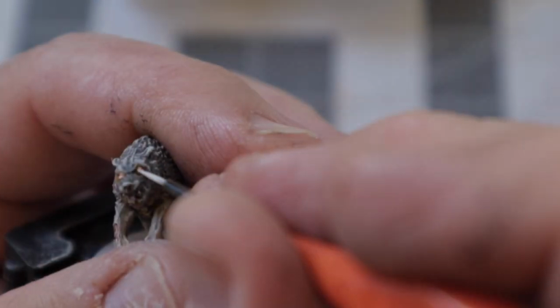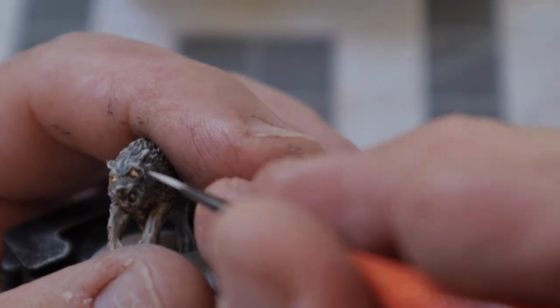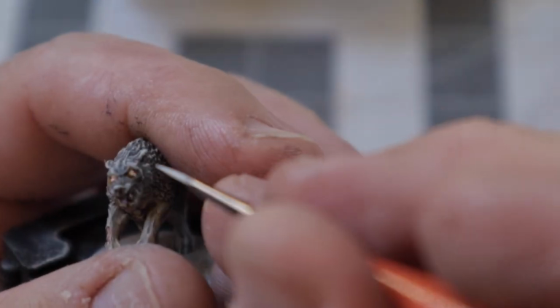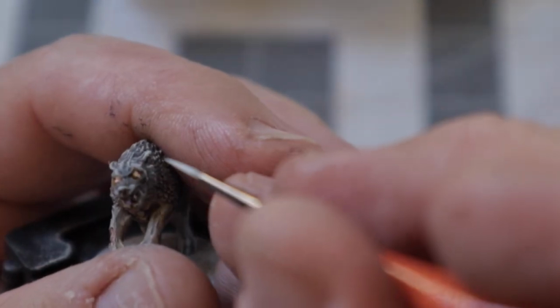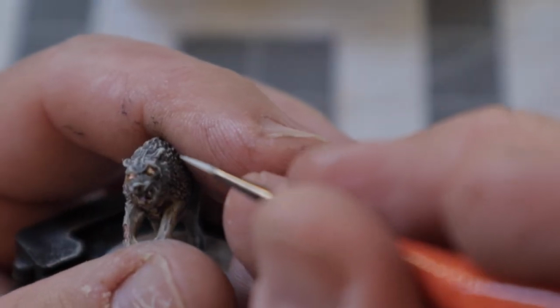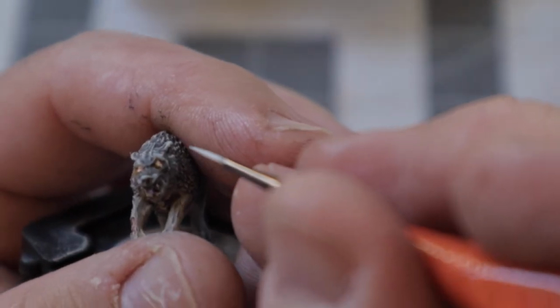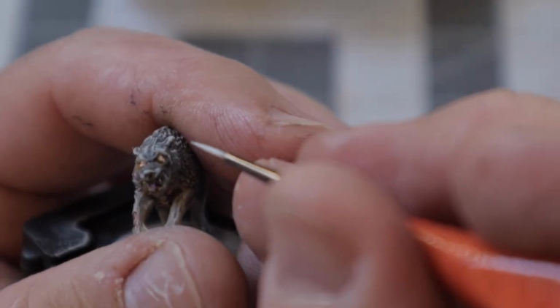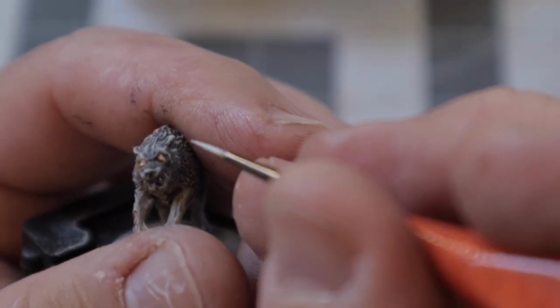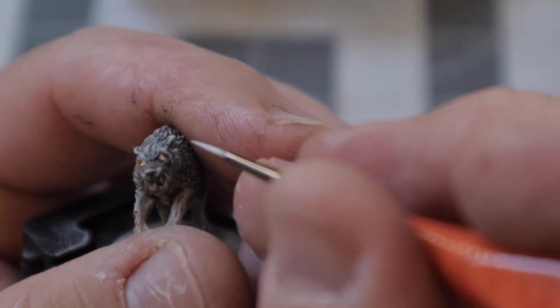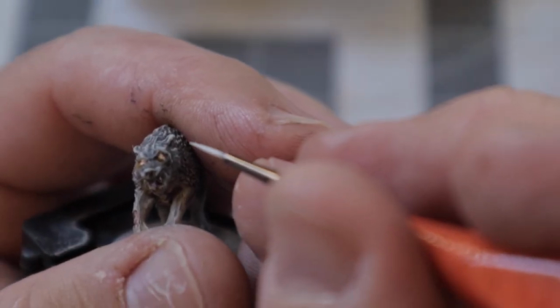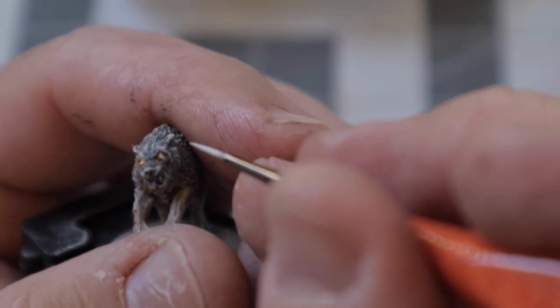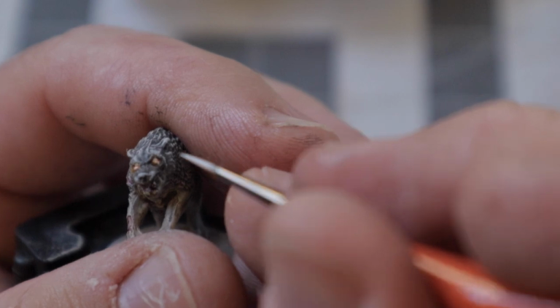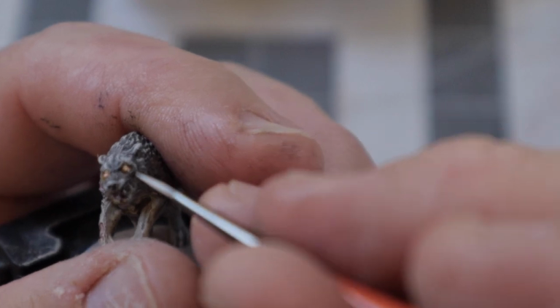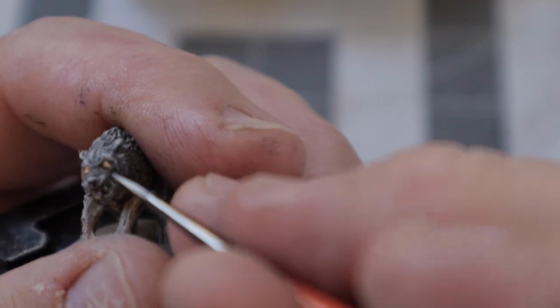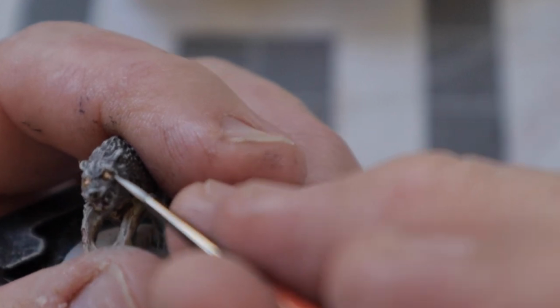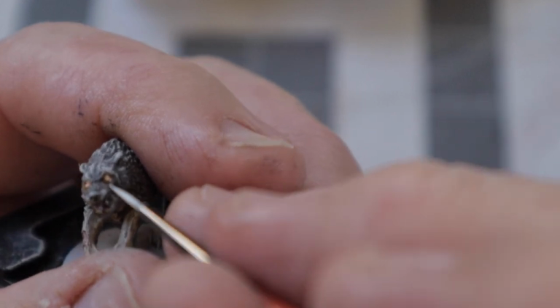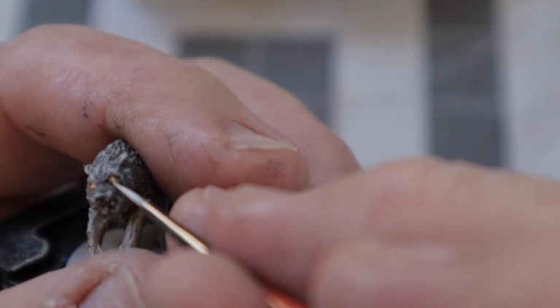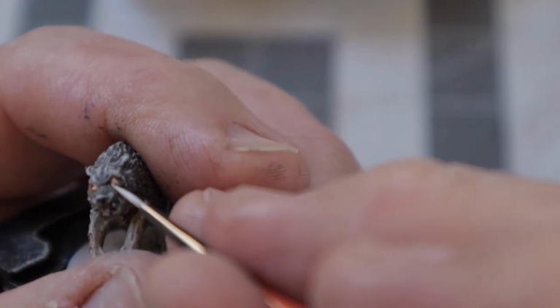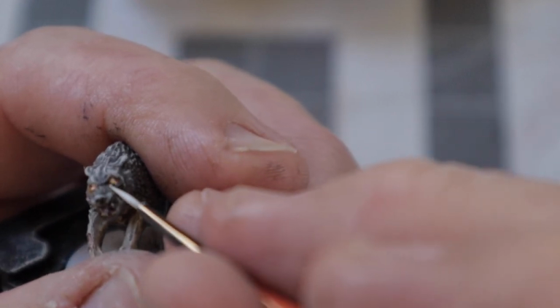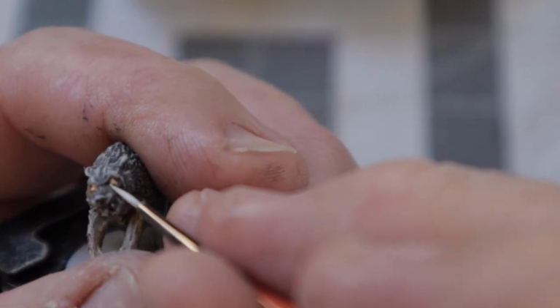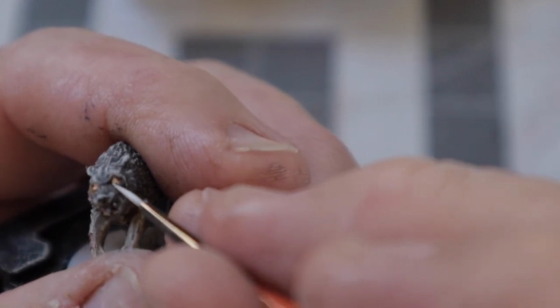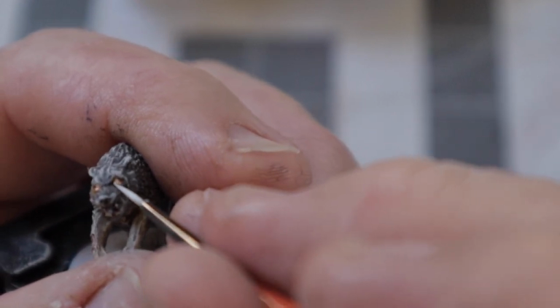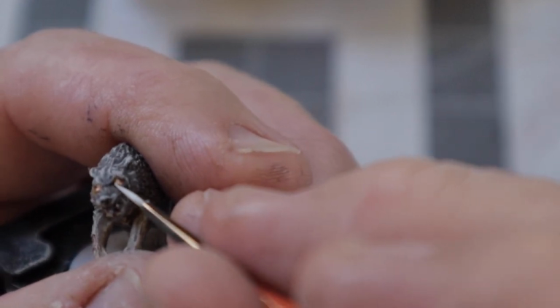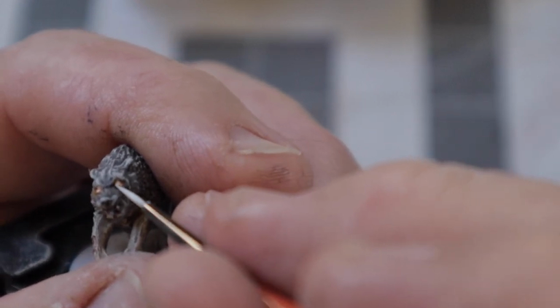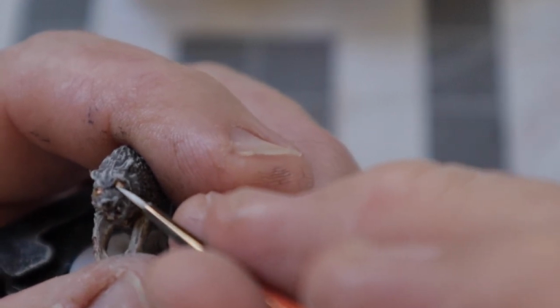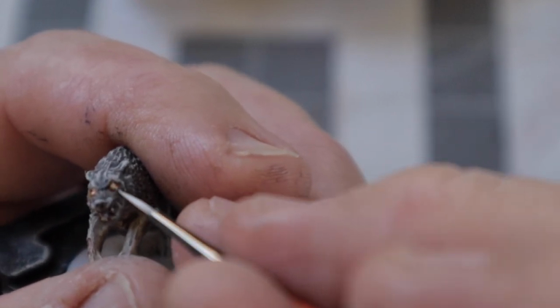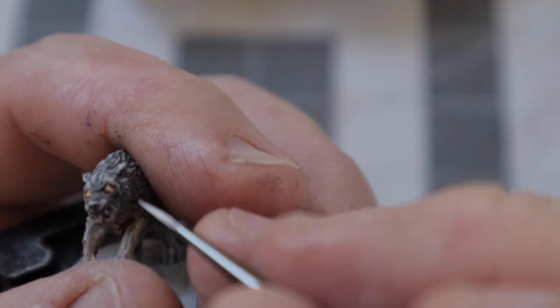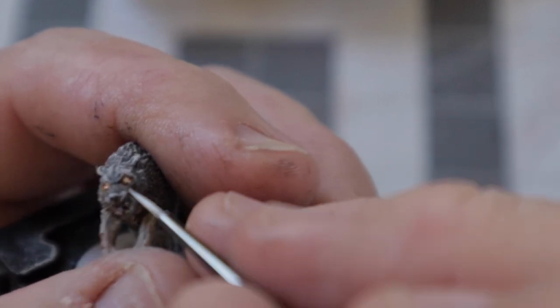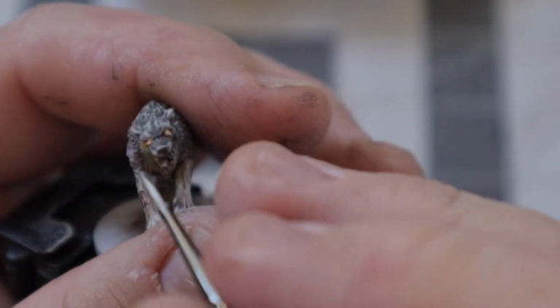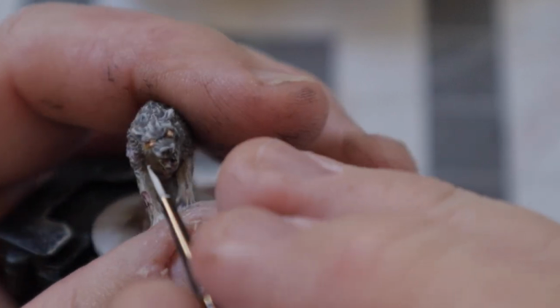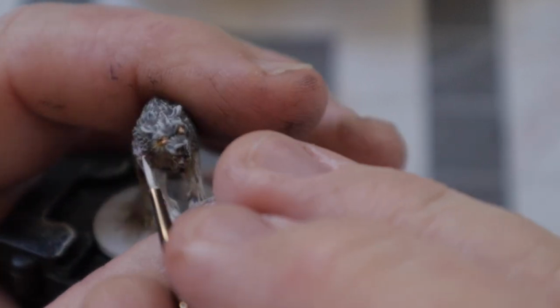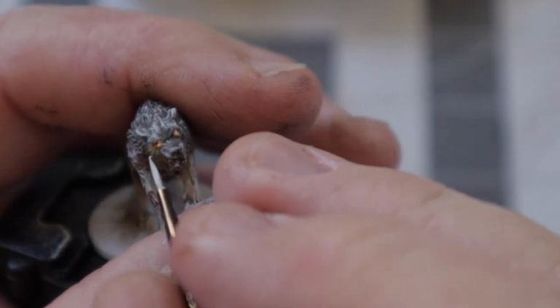Once that dried, I tried to be much more careful with these next white dots for the final eye highlight, and if you happen to mess up, don't worry about it.